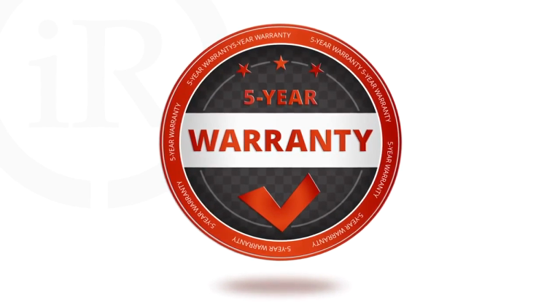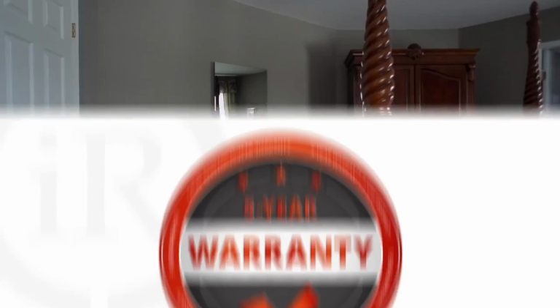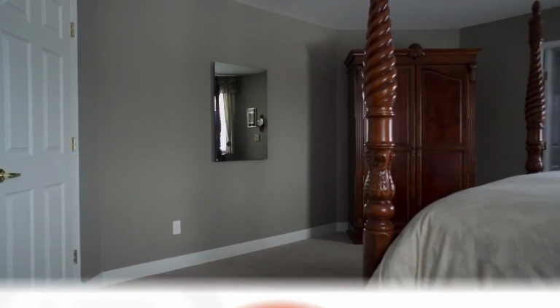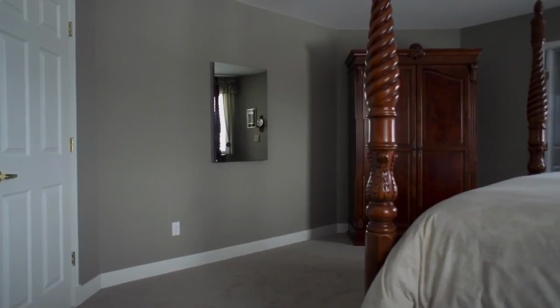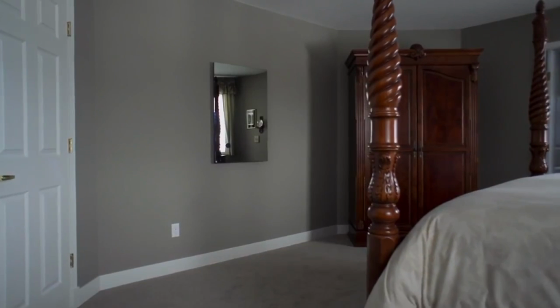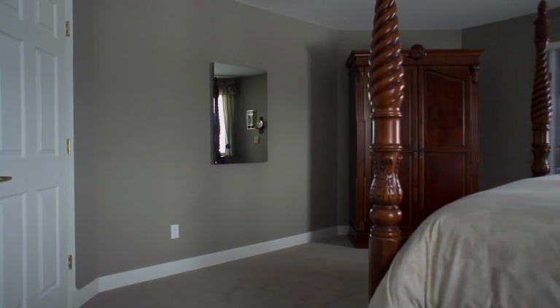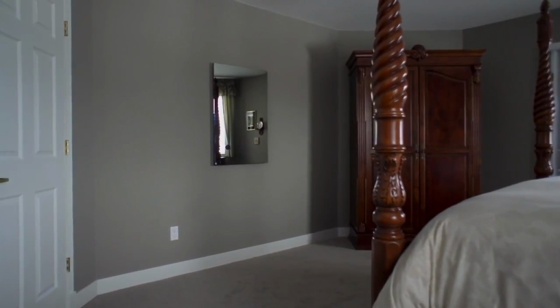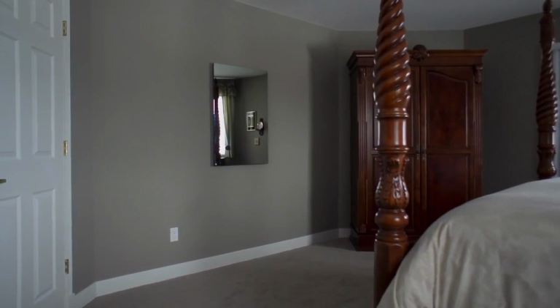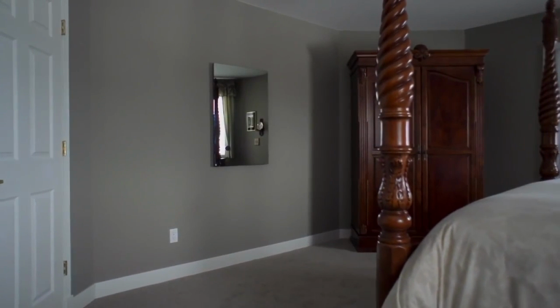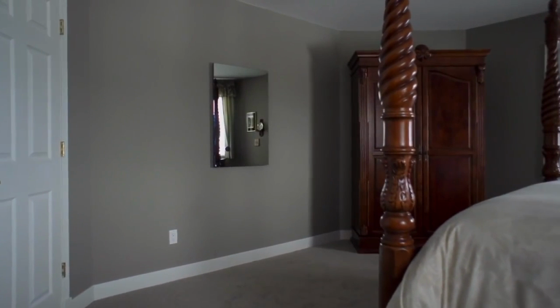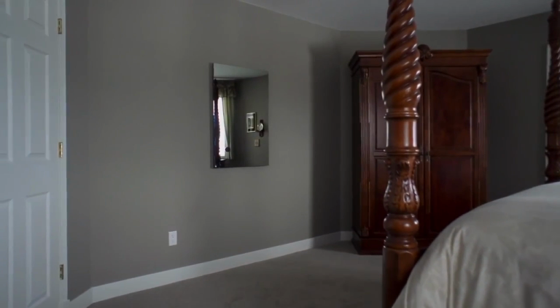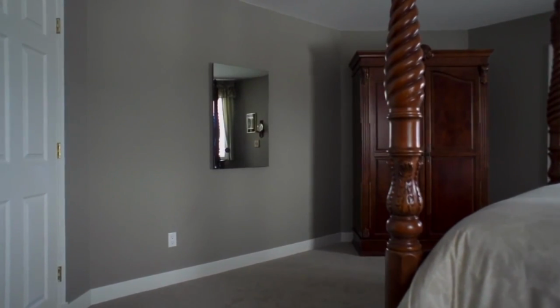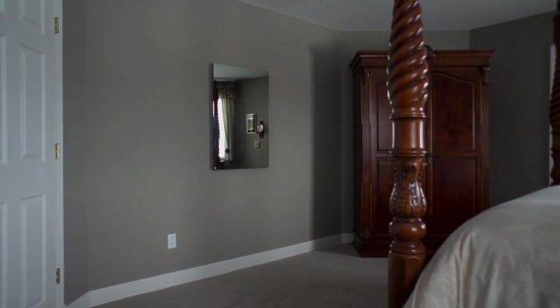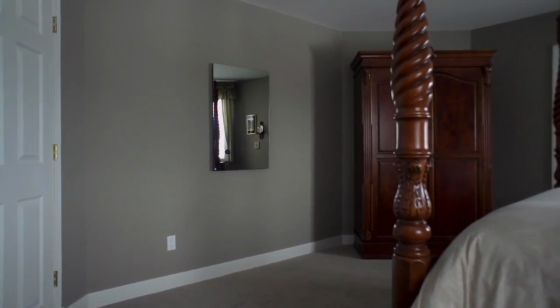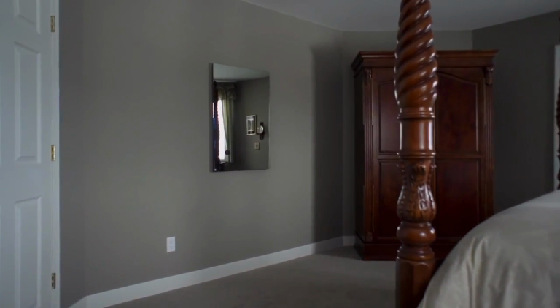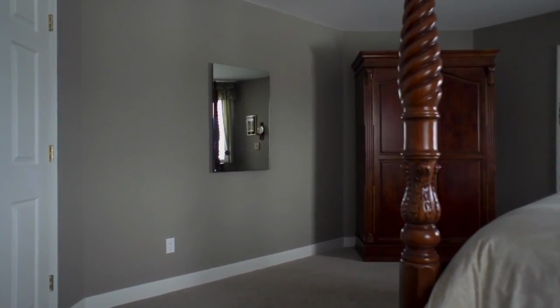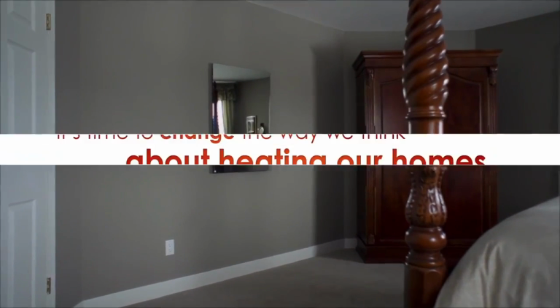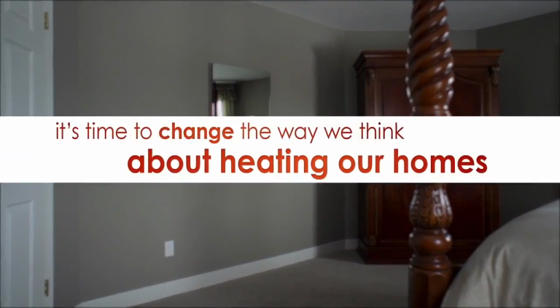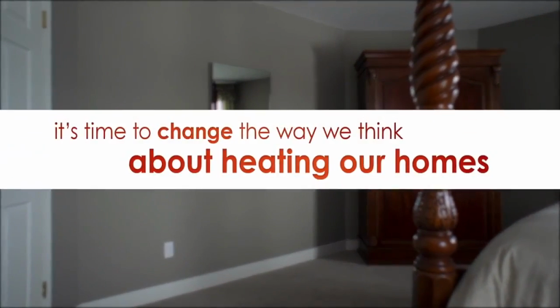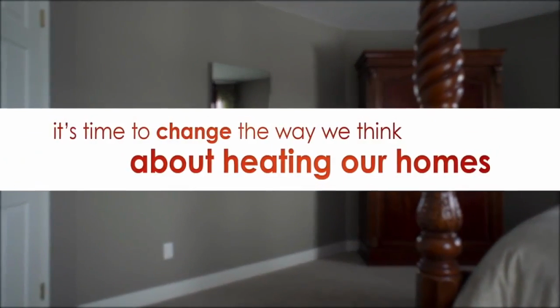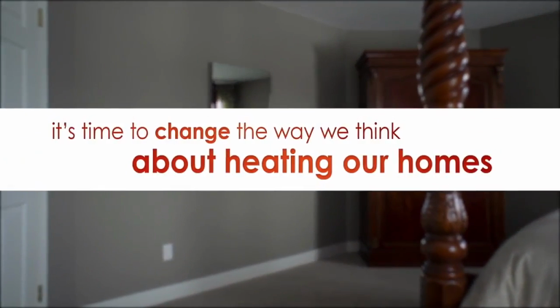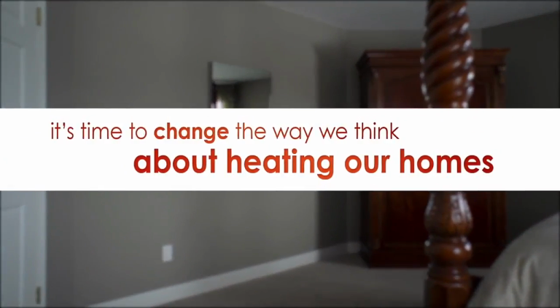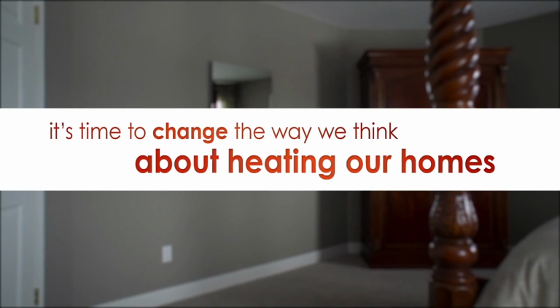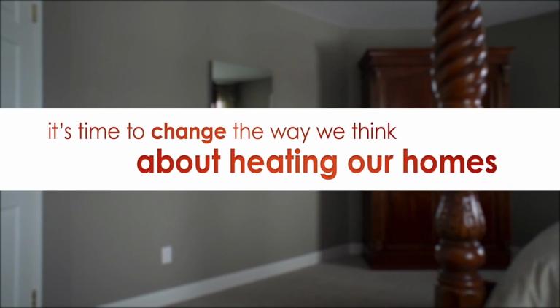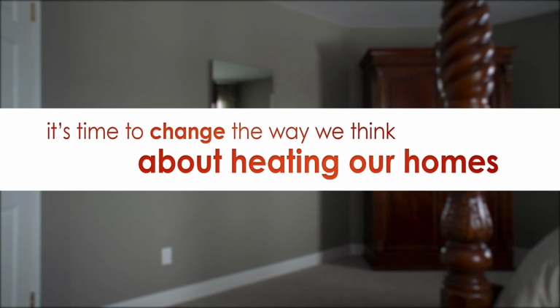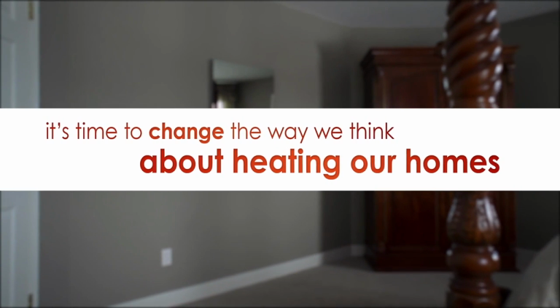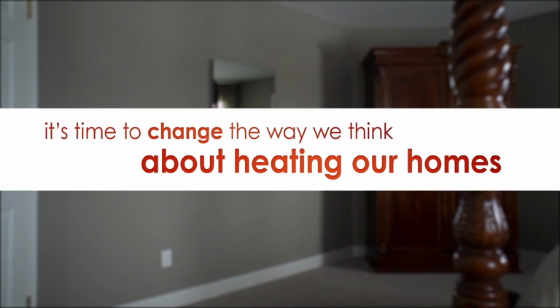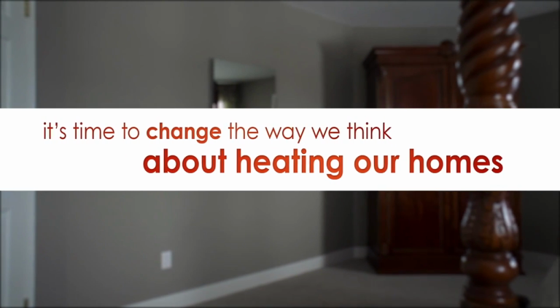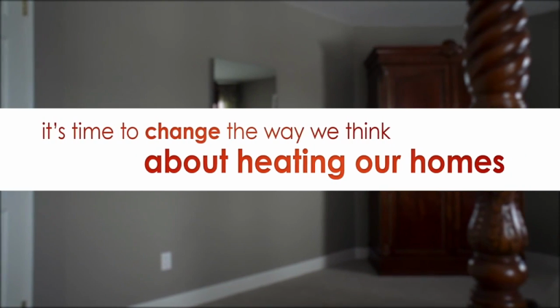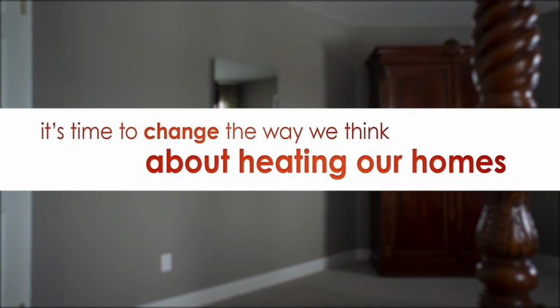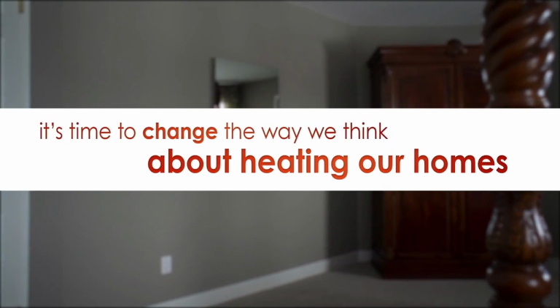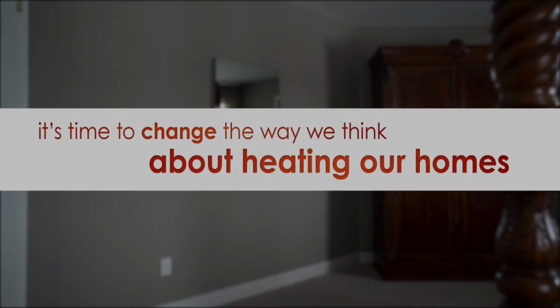With a long list of benefits from health to energy savings, it's time to change the way we think about heating our homes.